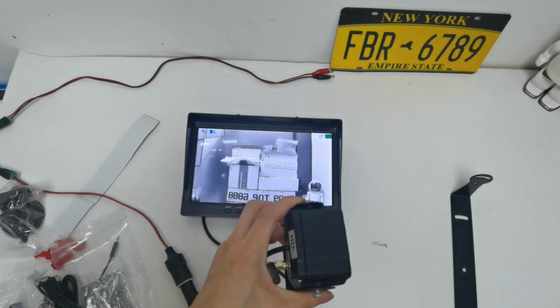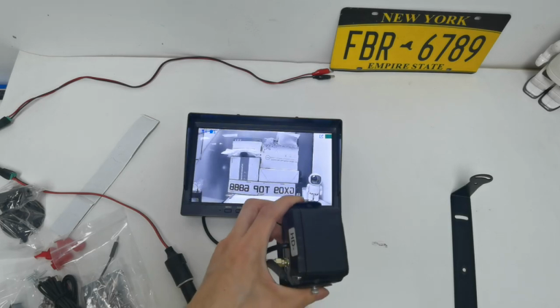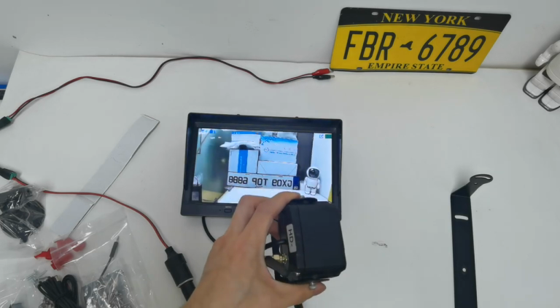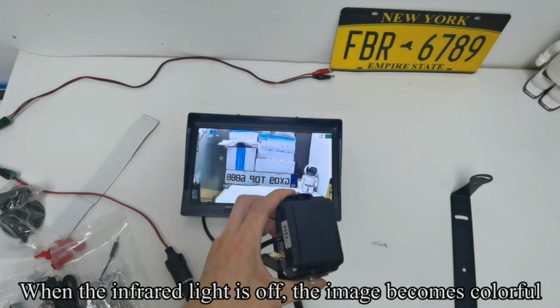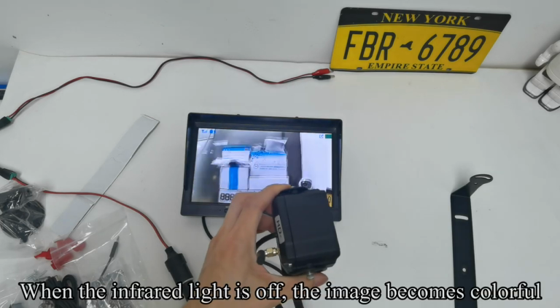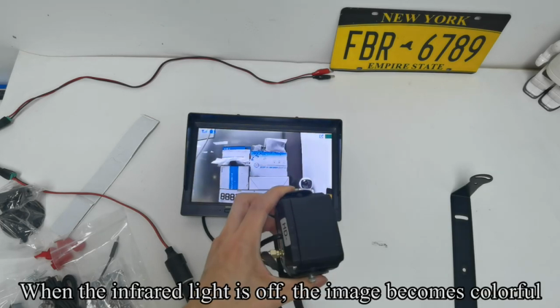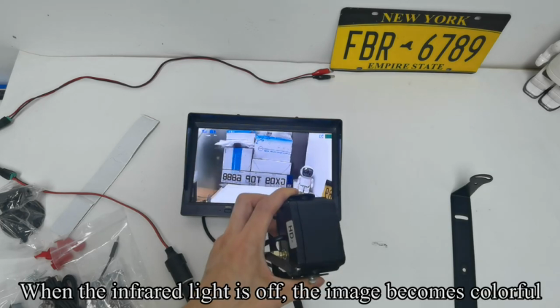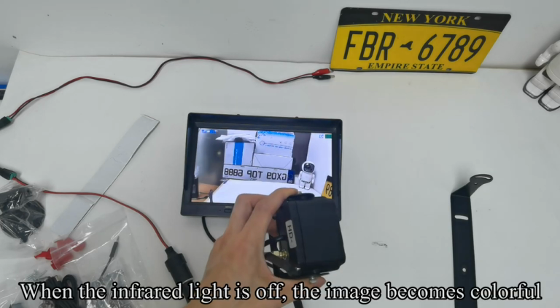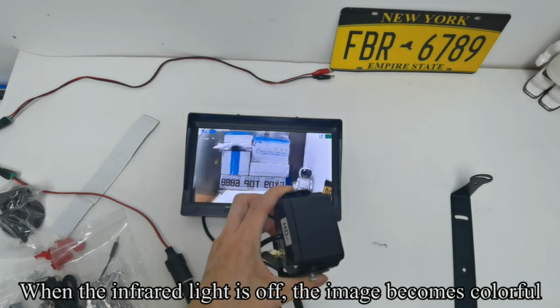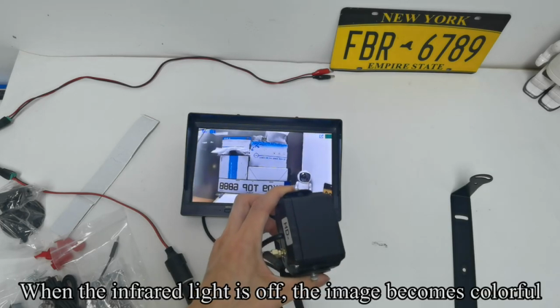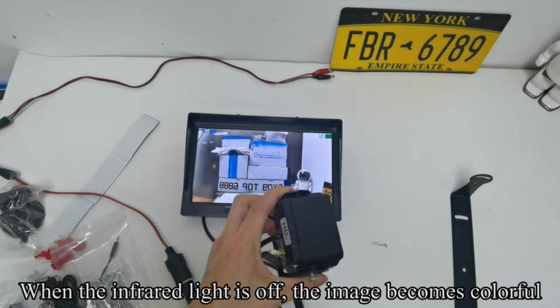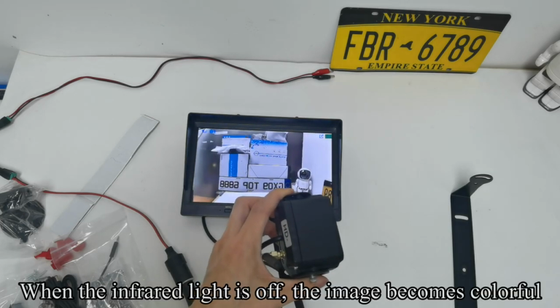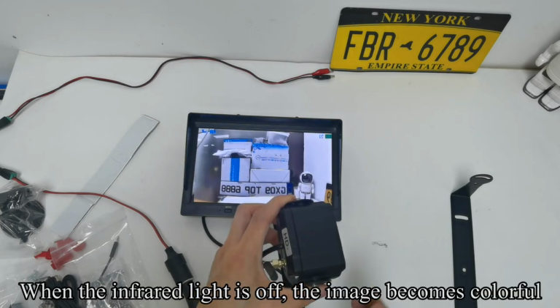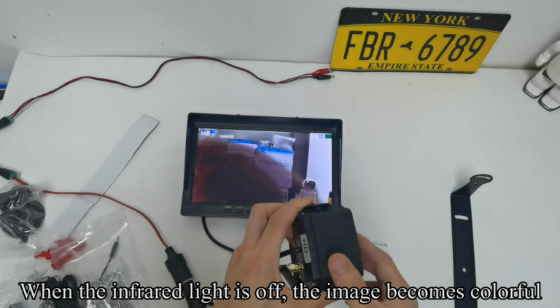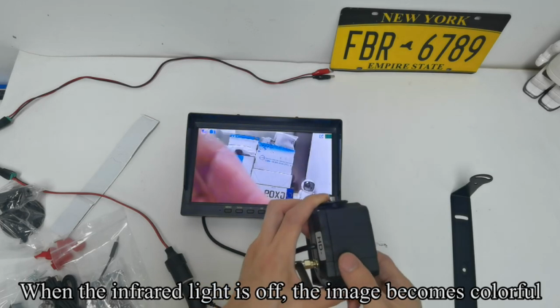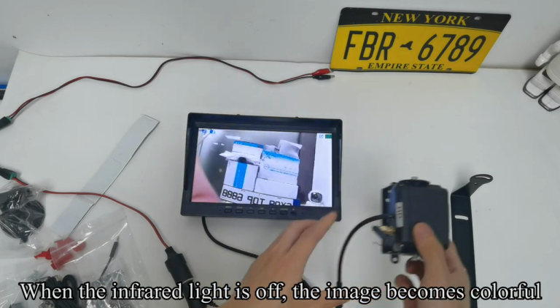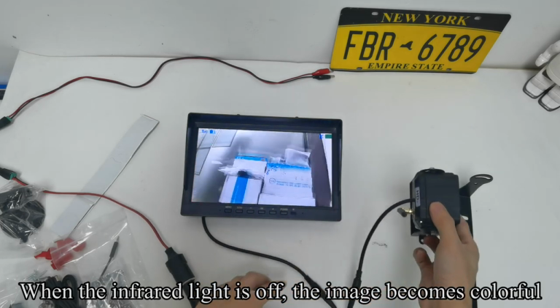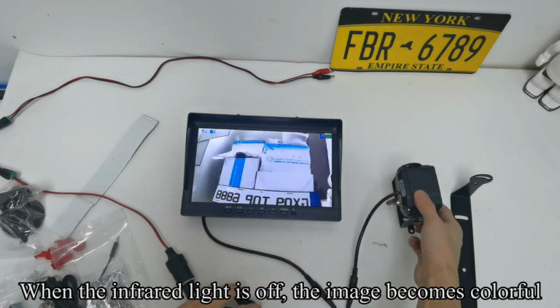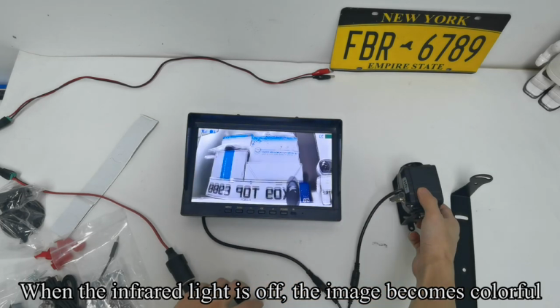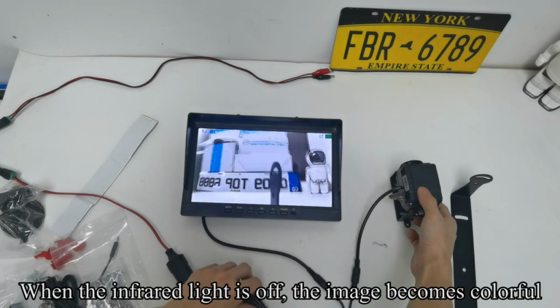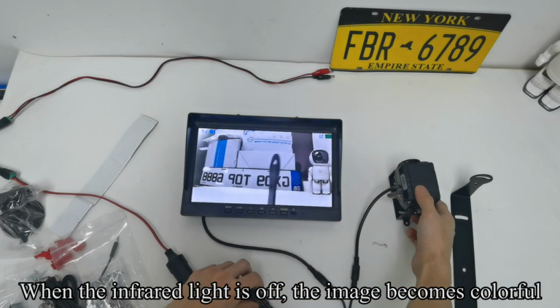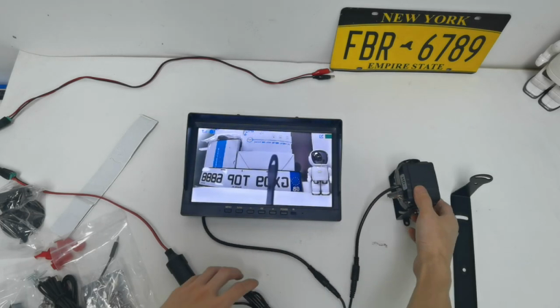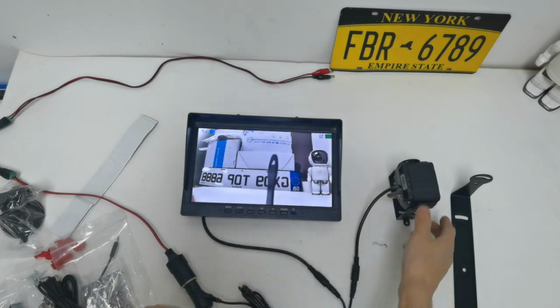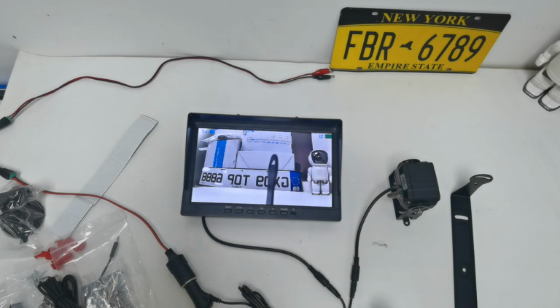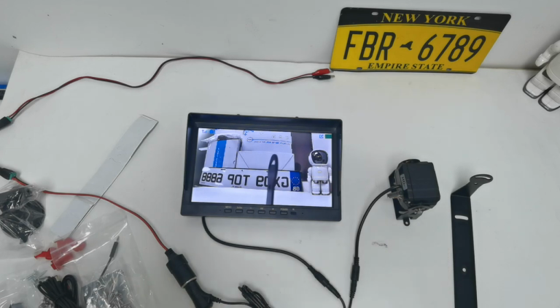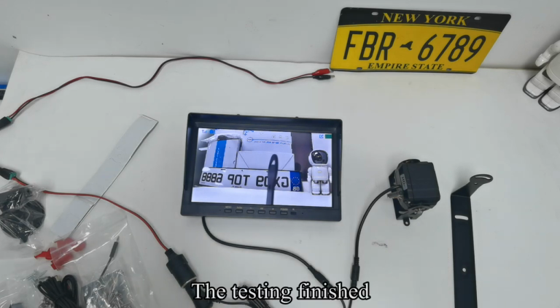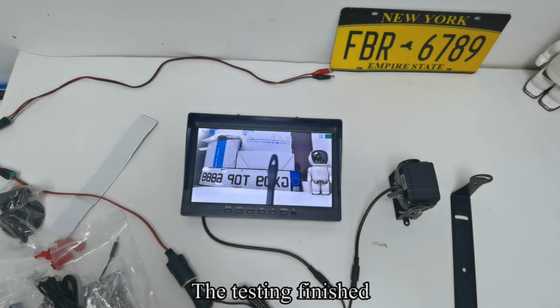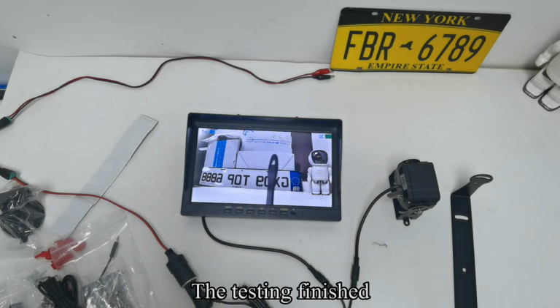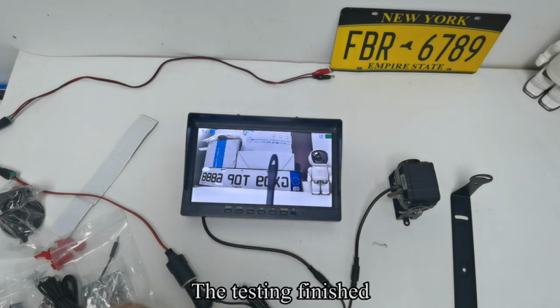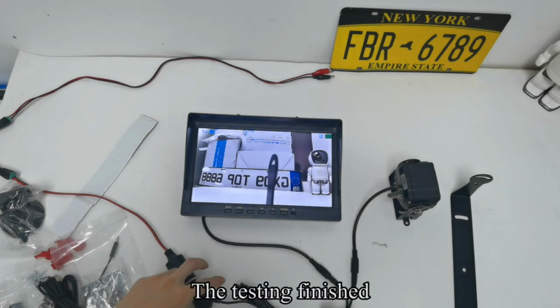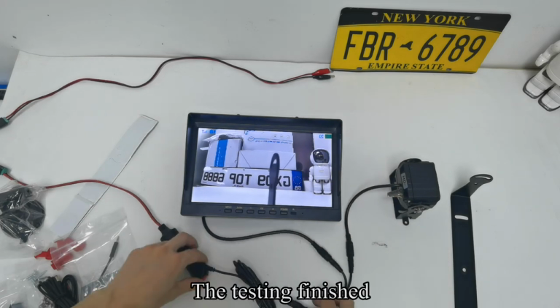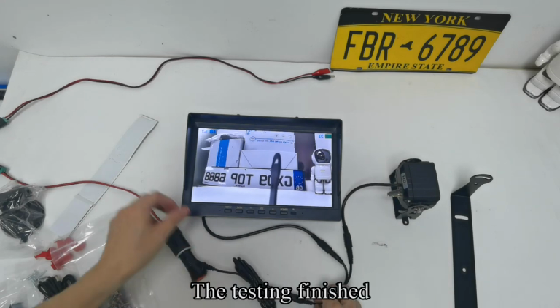When the infrared light is off, the image becomes colorful. The testing is finished.